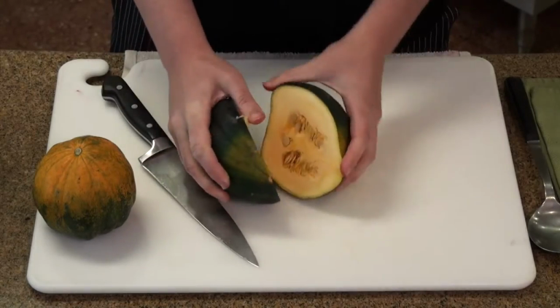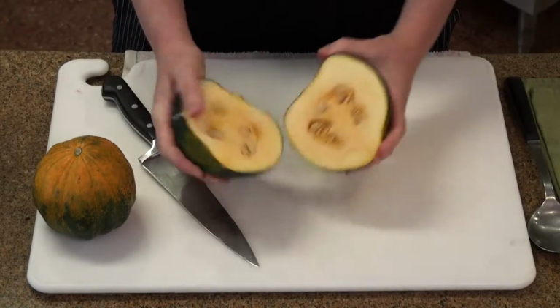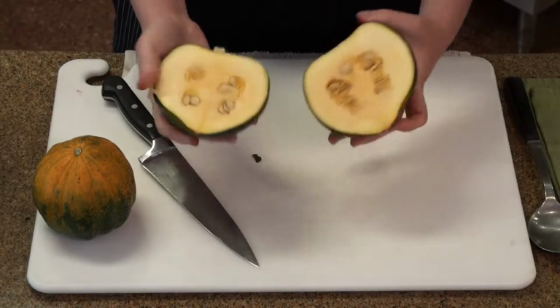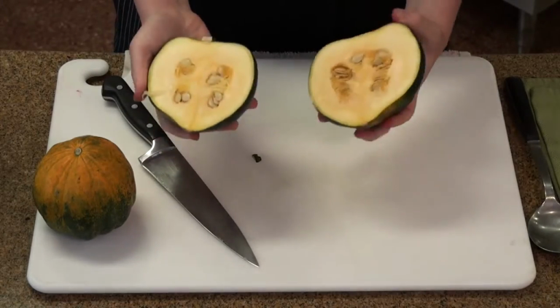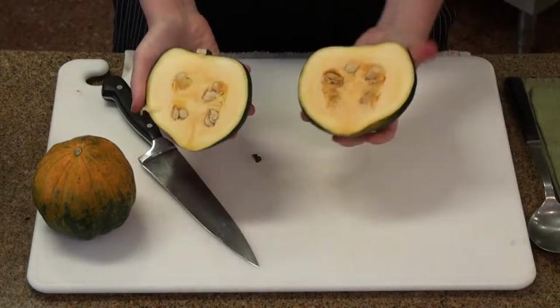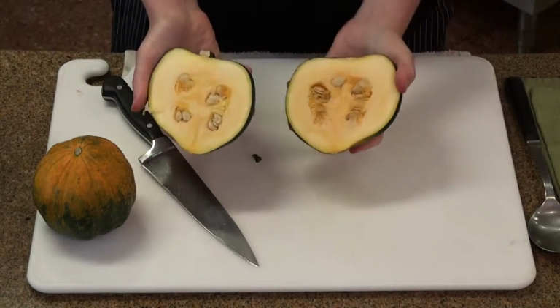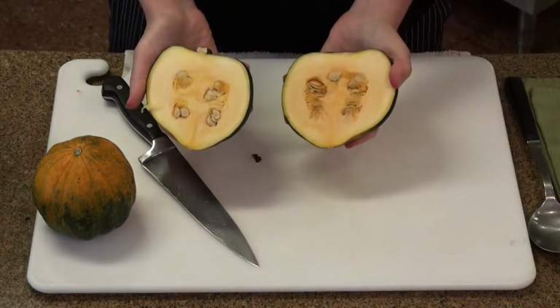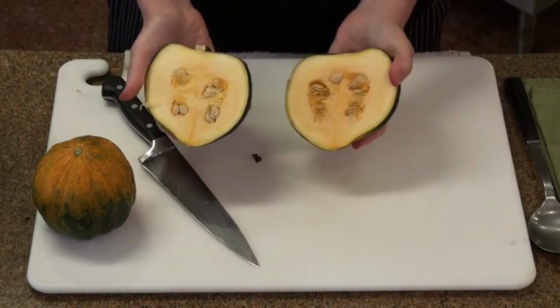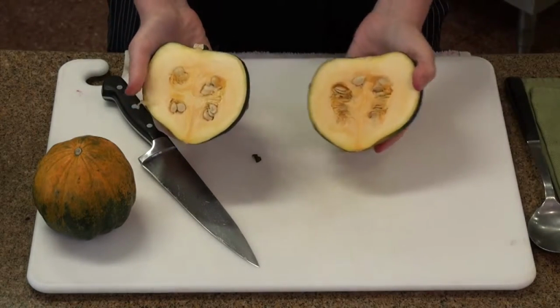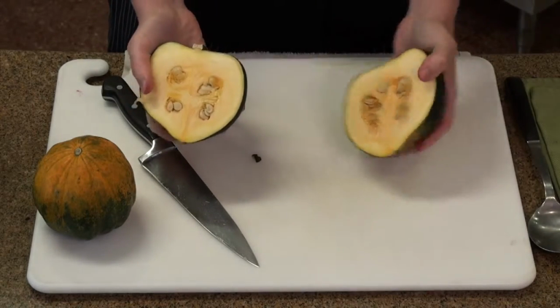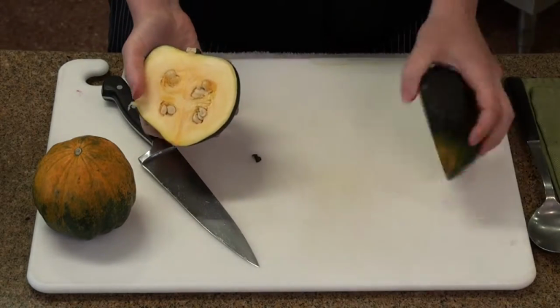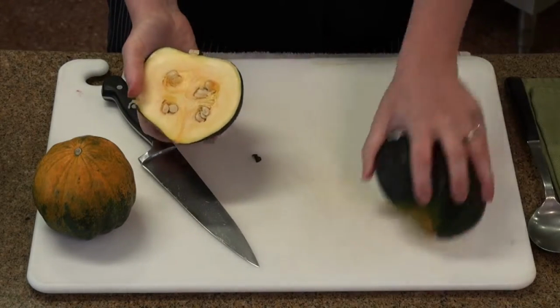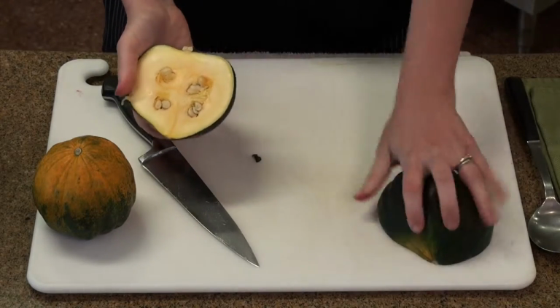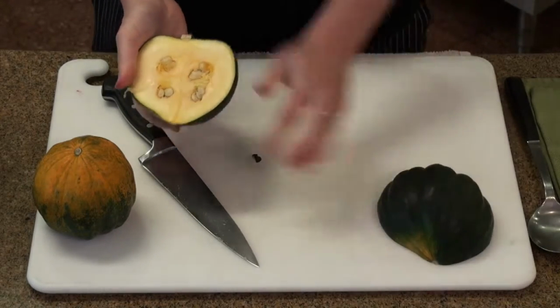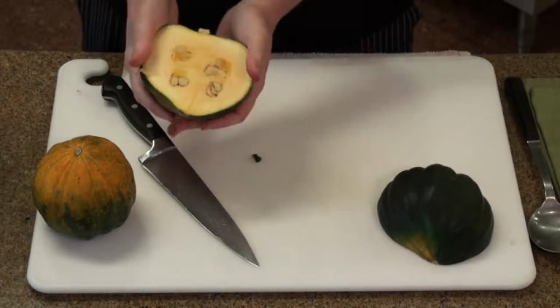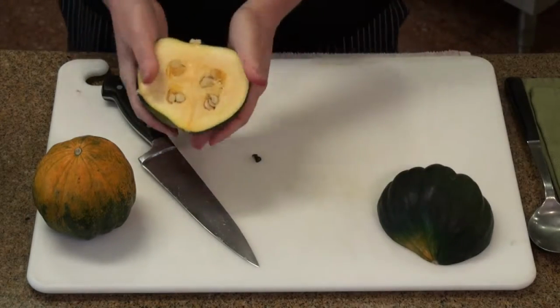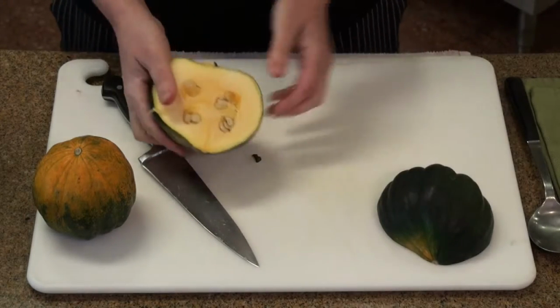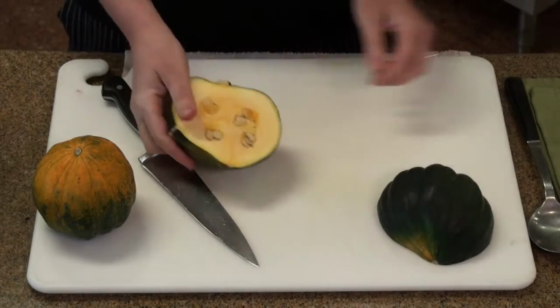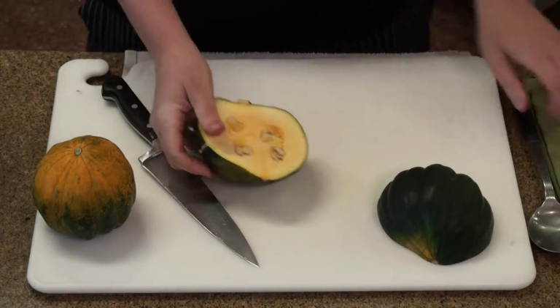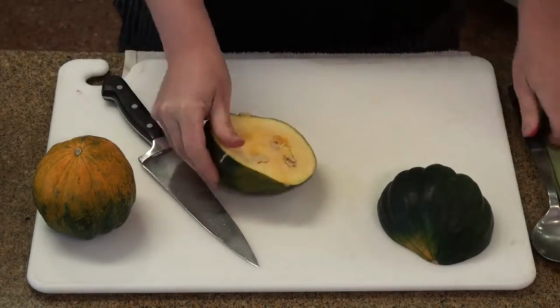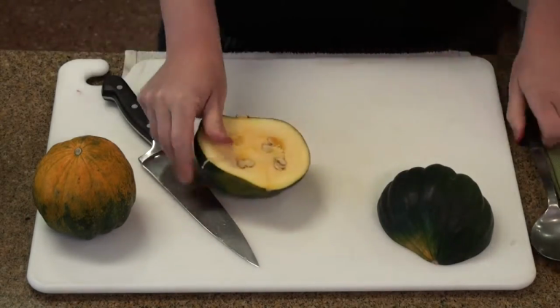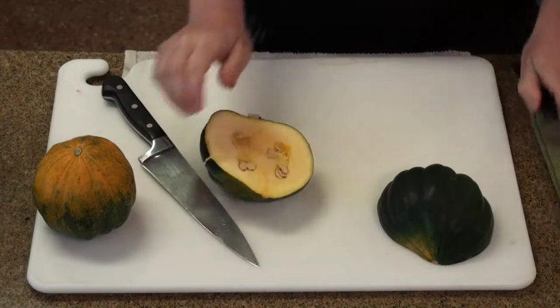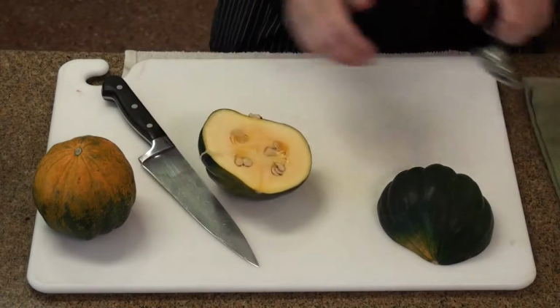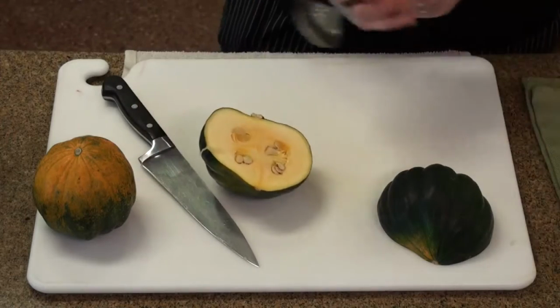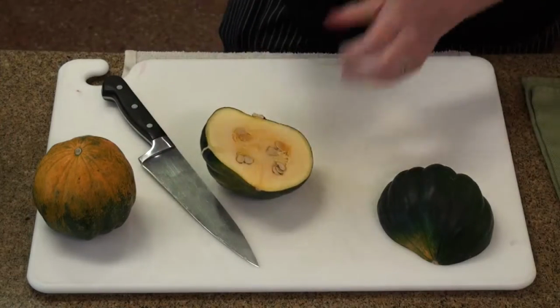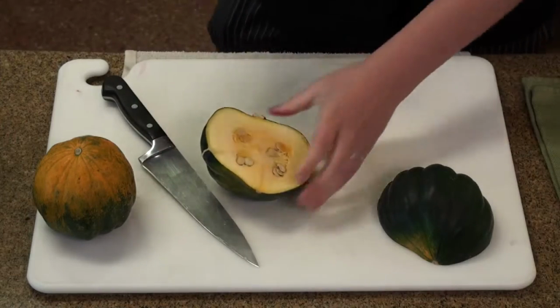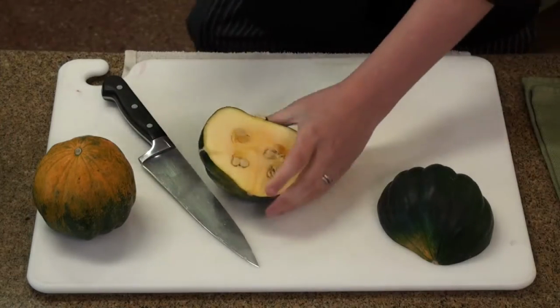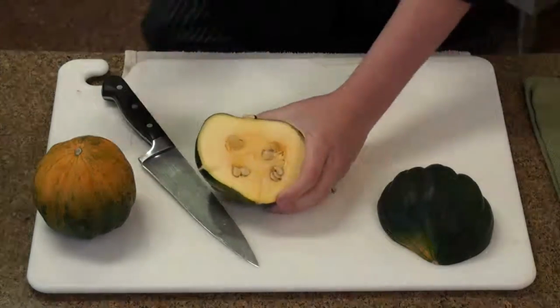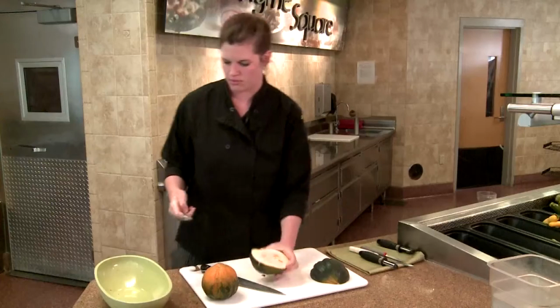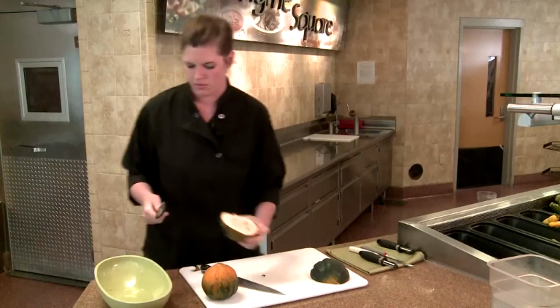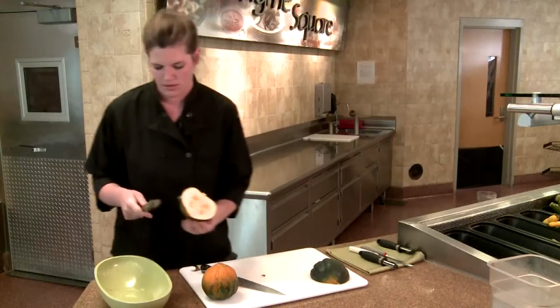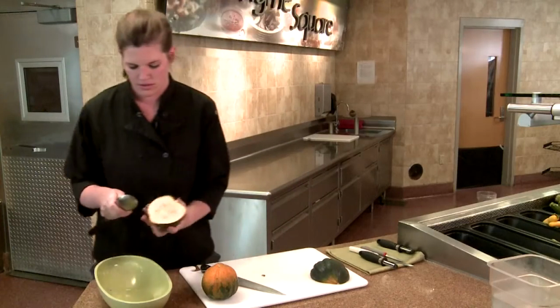All right, so you have your two halves. We're going to scoop out the seeds, so any kind of spoon will work.